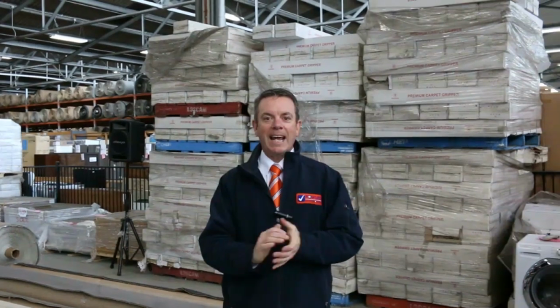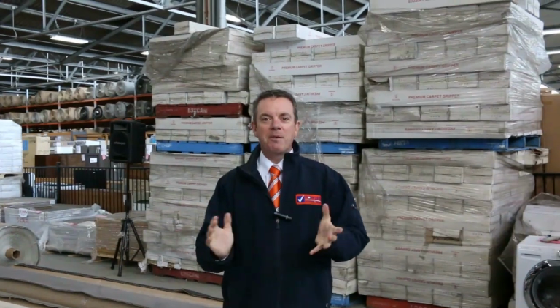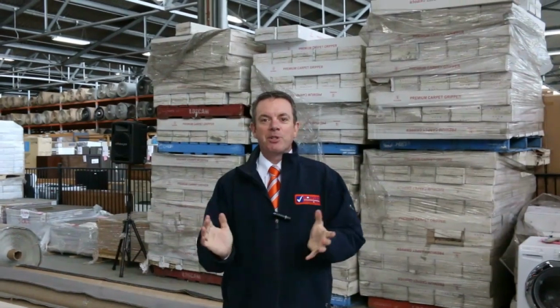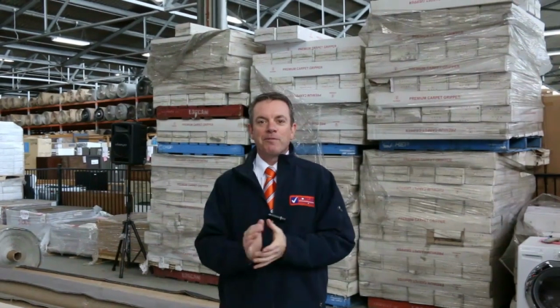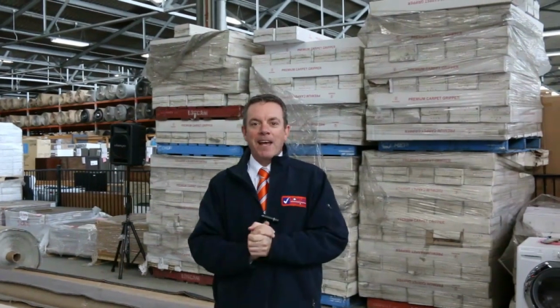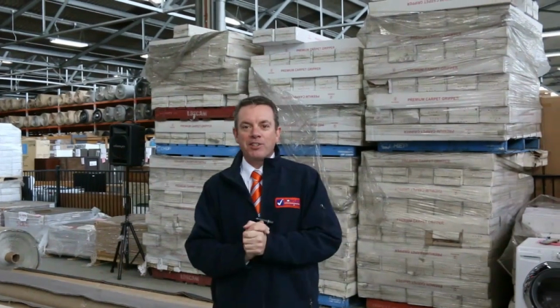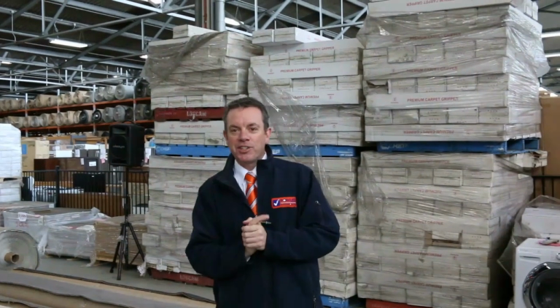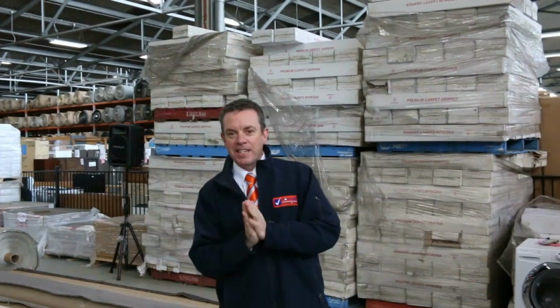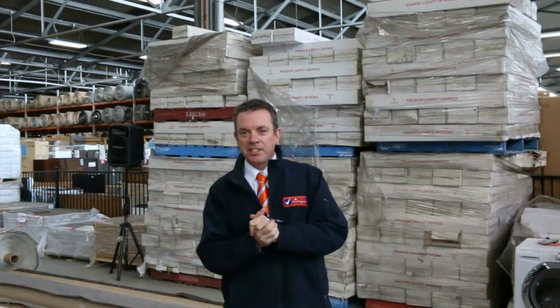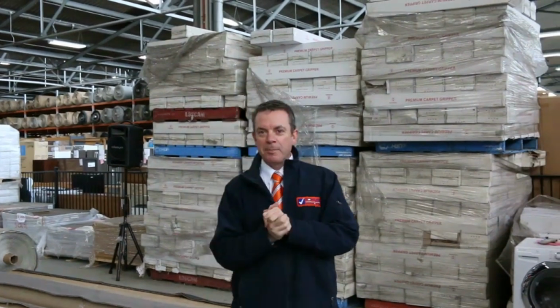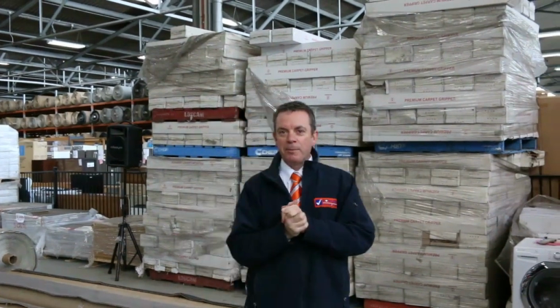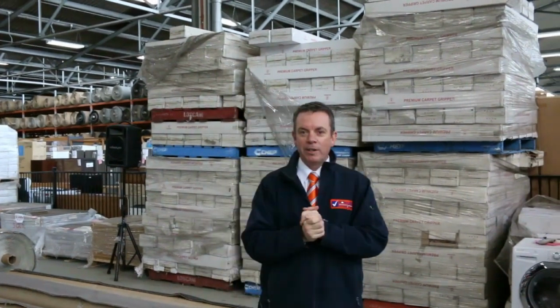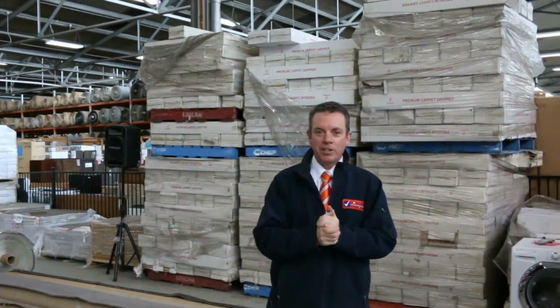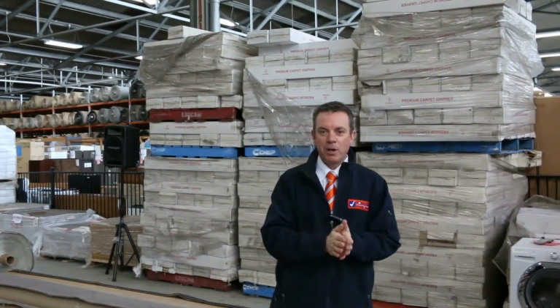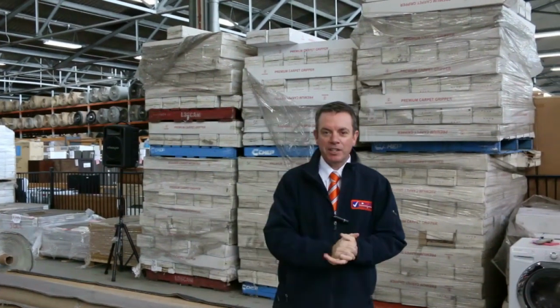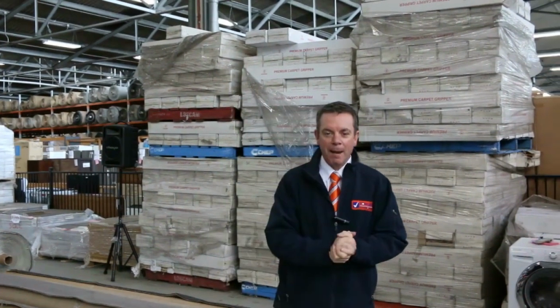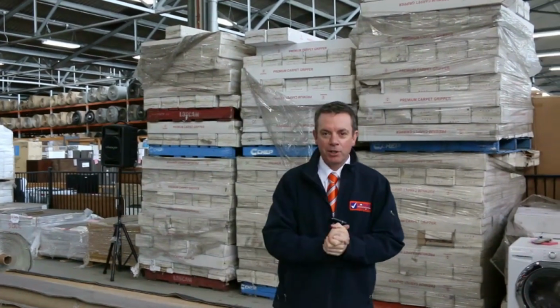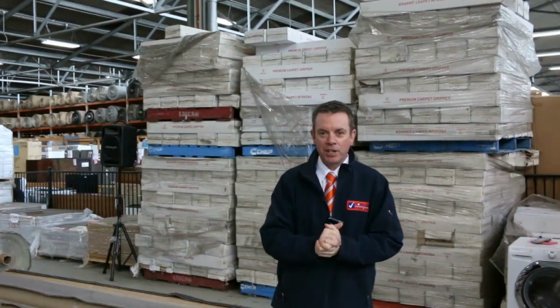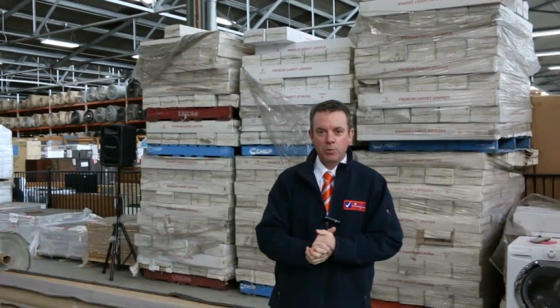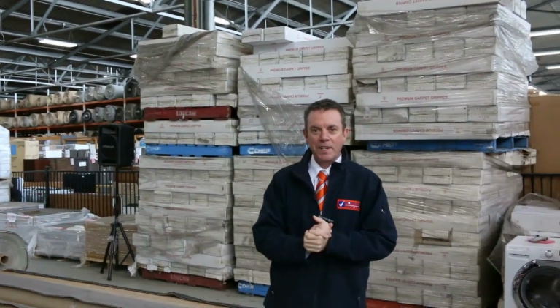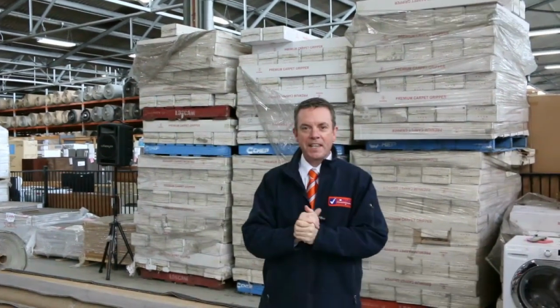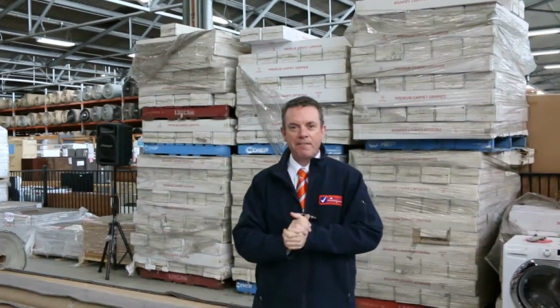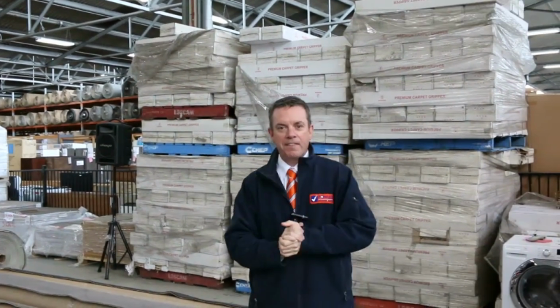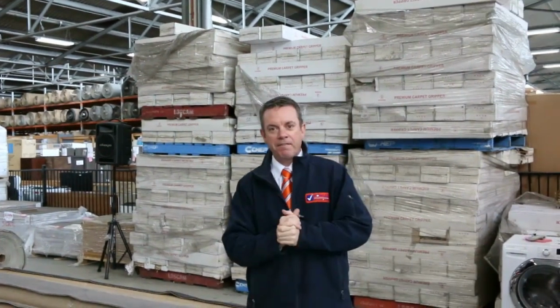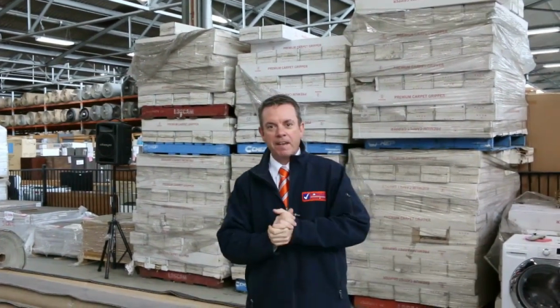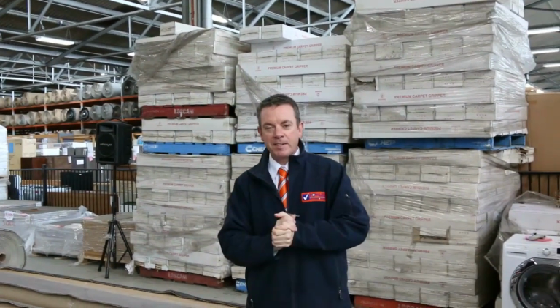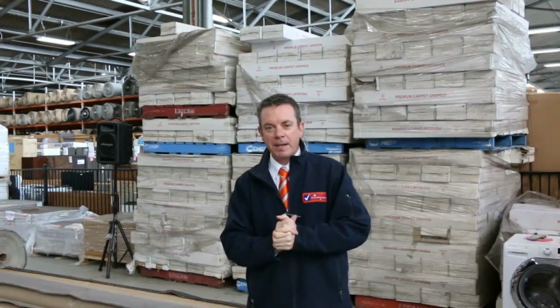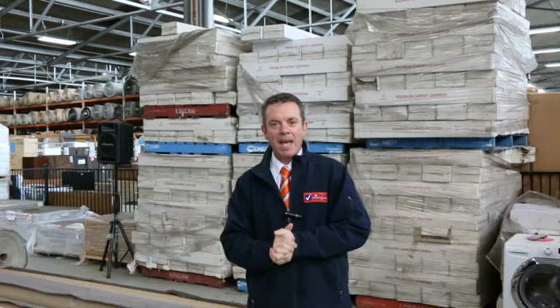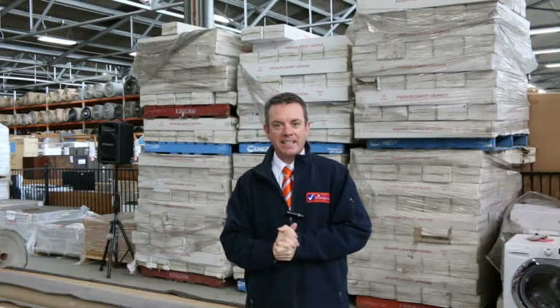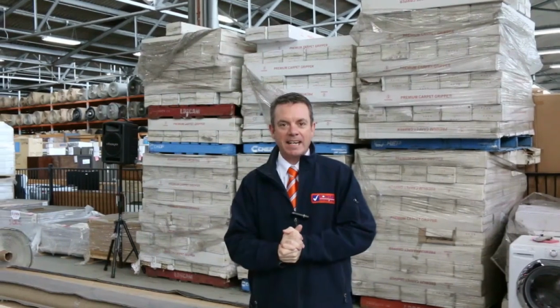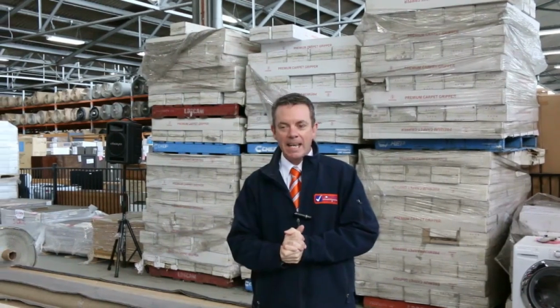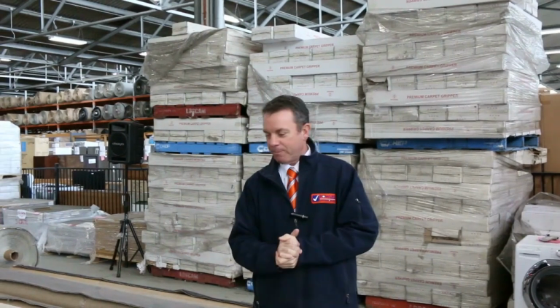G'day, I'm John from Fowls Auction Sales. I'm here to preview tomorrow's carpet auction. It's Wednesday the 5th of September at 10am.